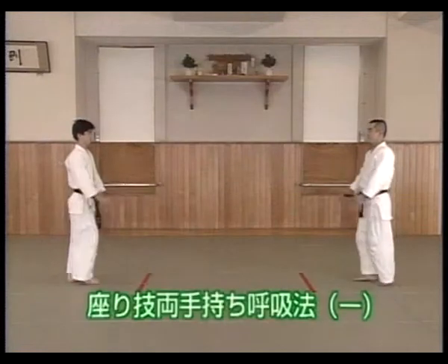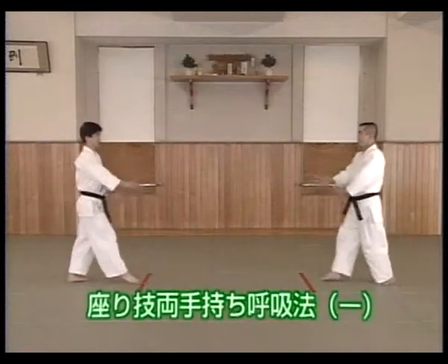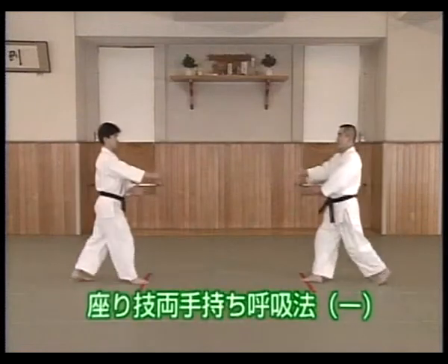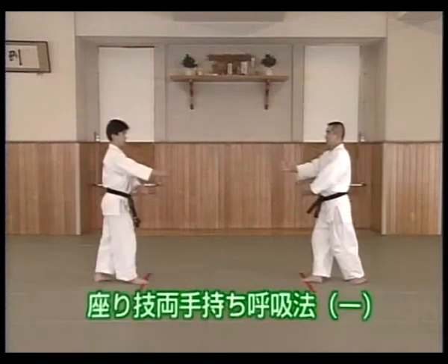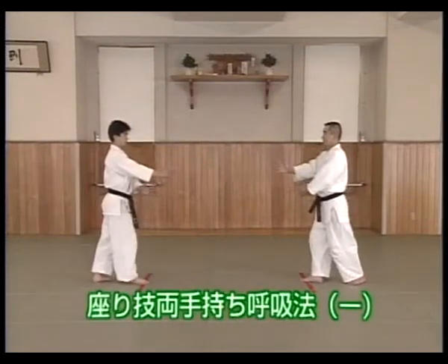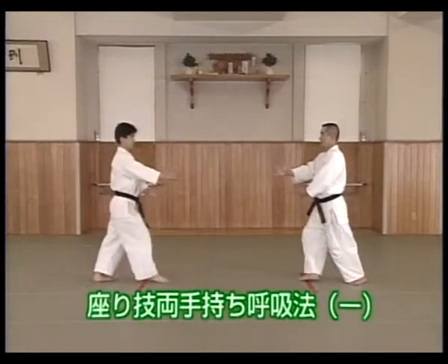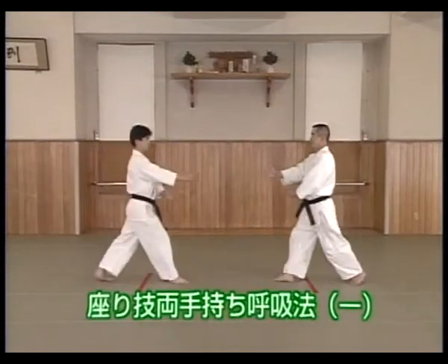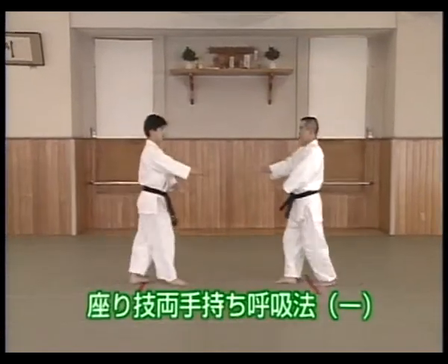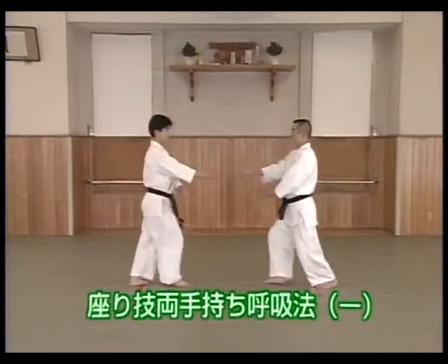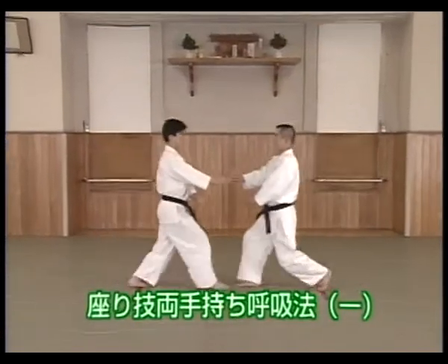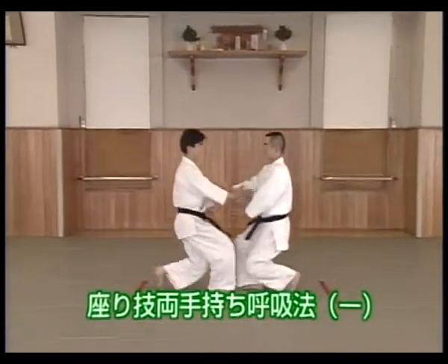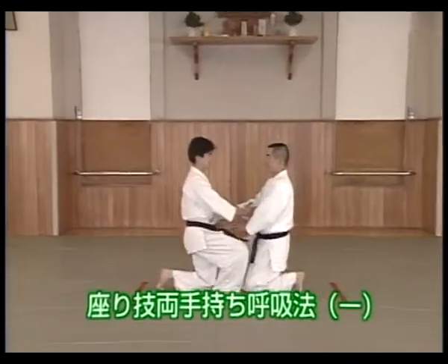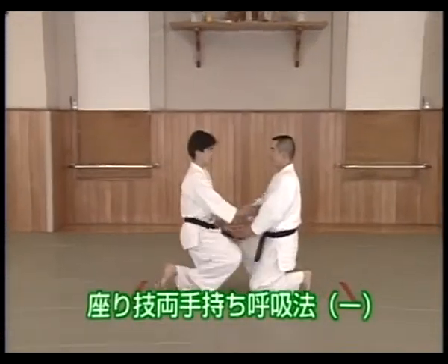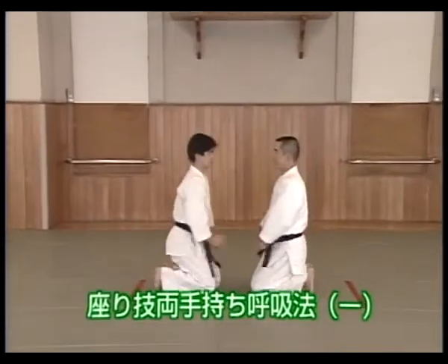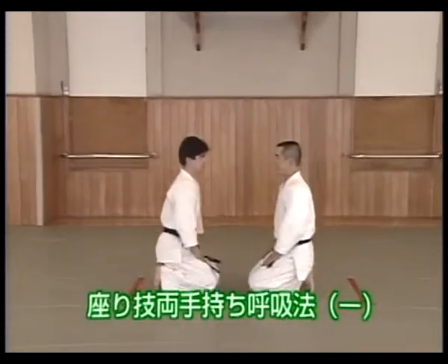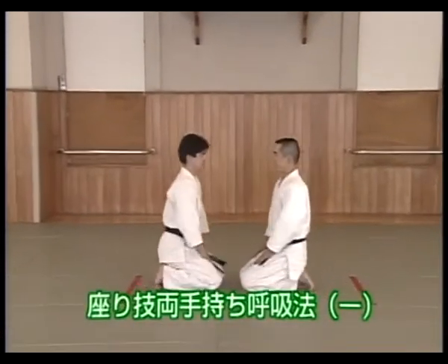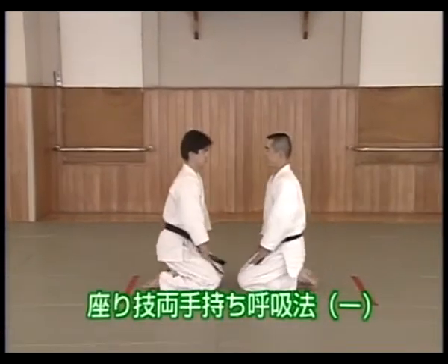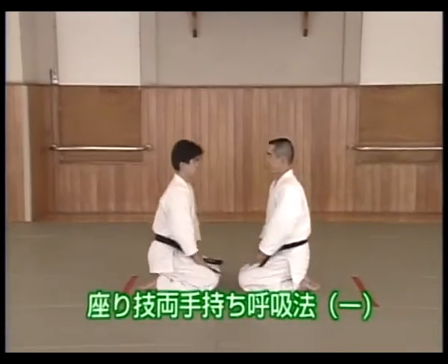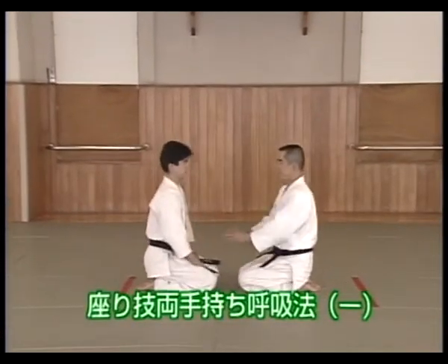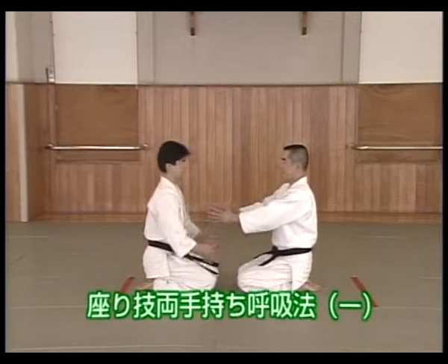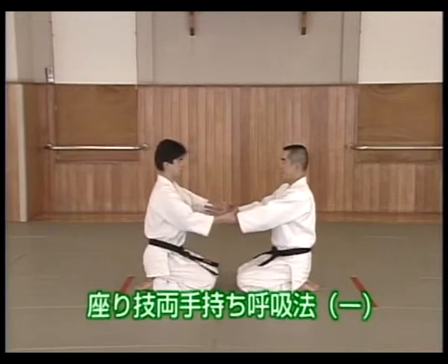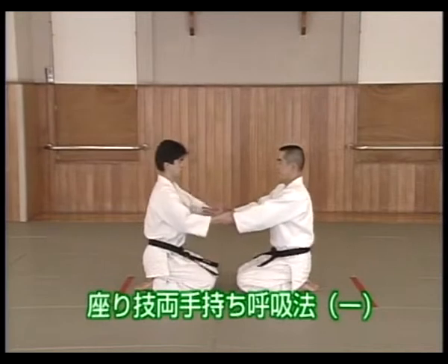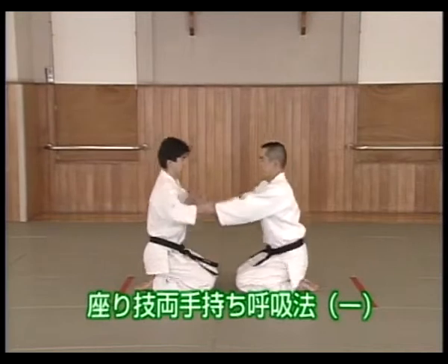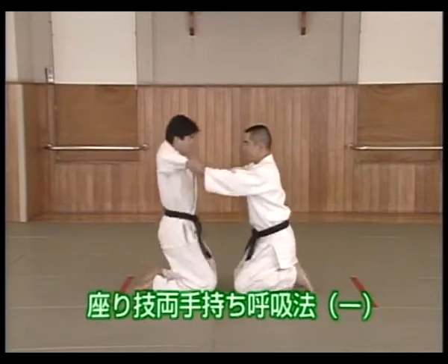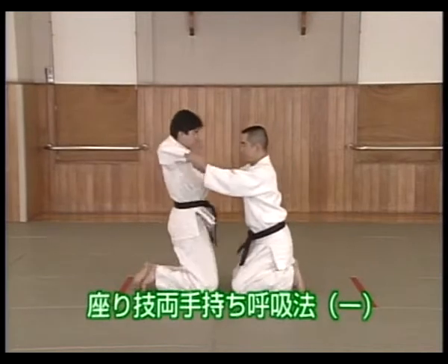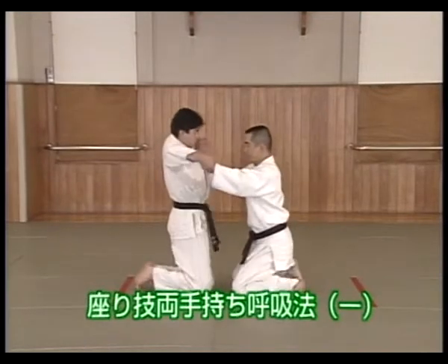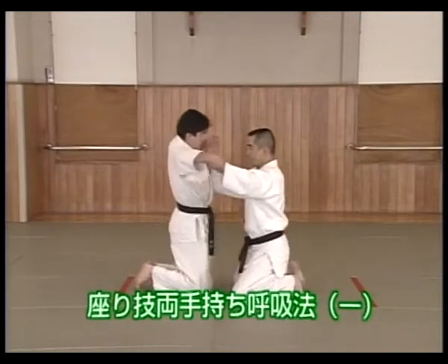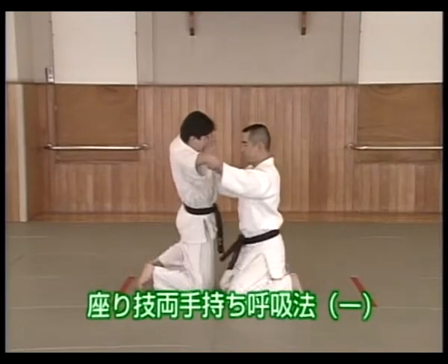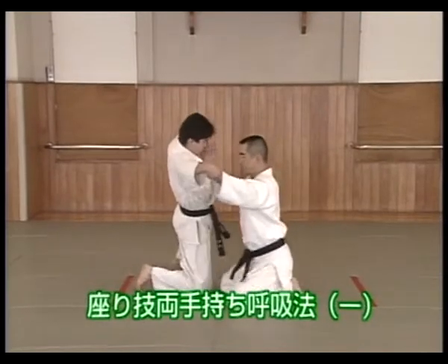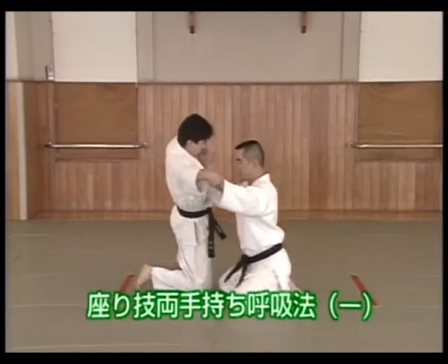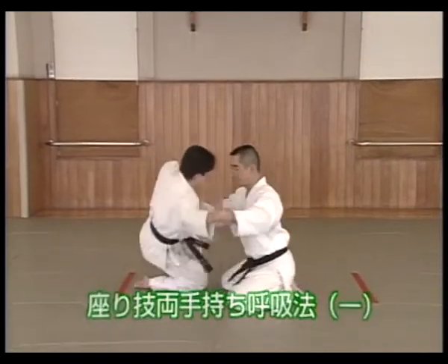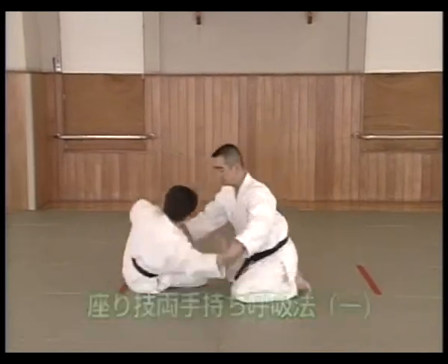In Kokyu Ho Ichi, Shitei raises both his hands and breaks Uke's balance when Uke grasps both wrists and pulls.